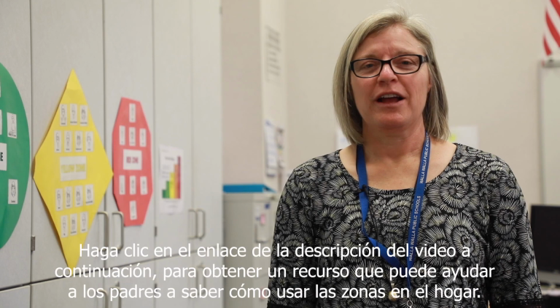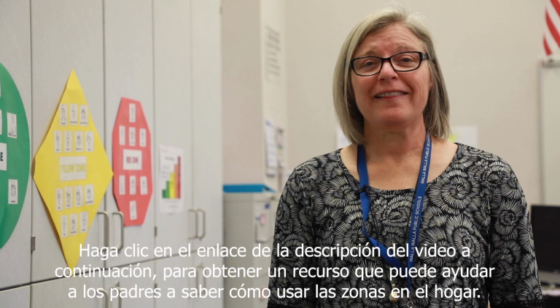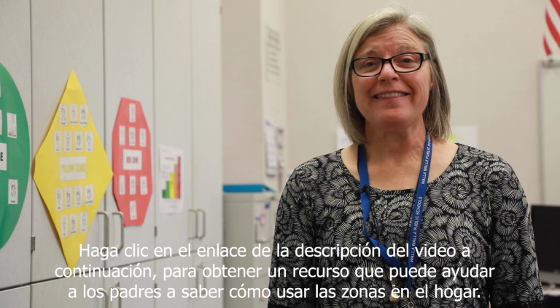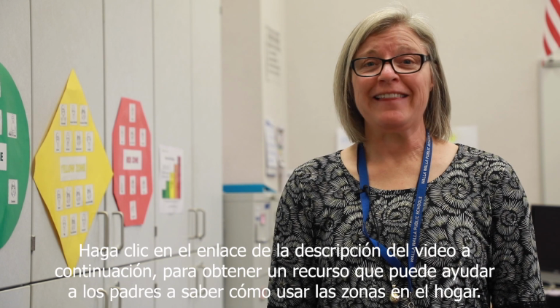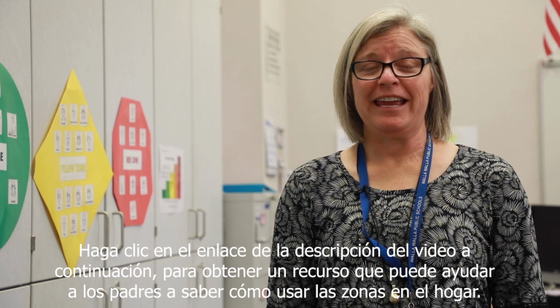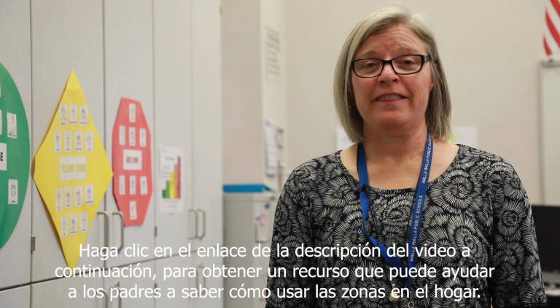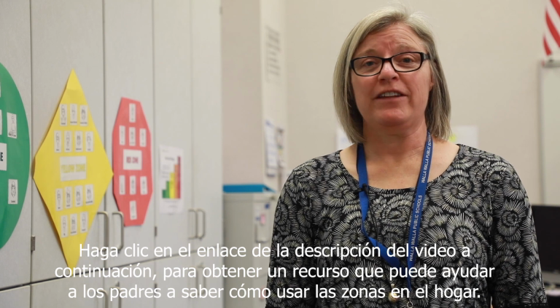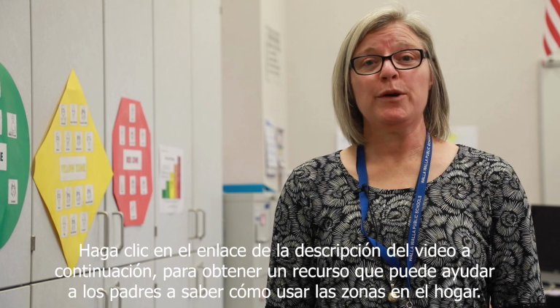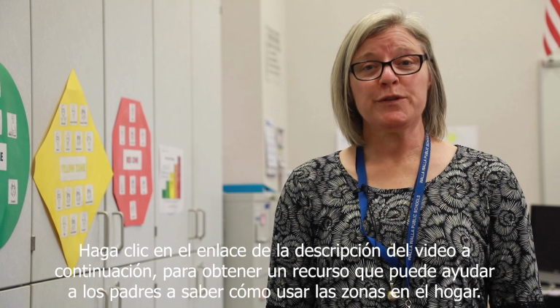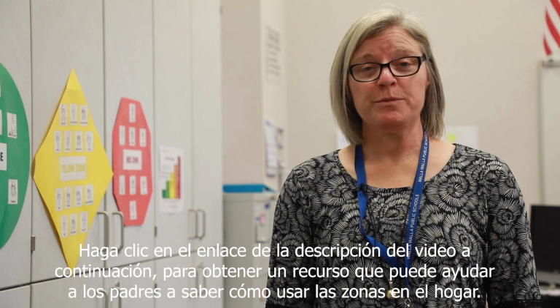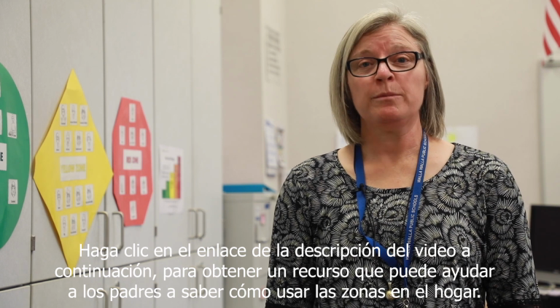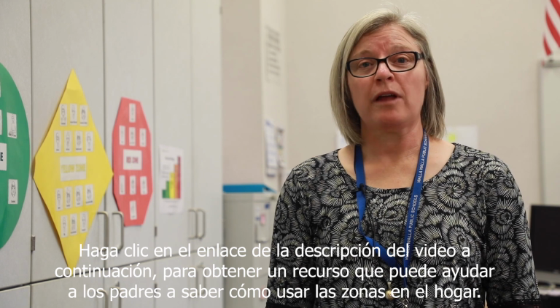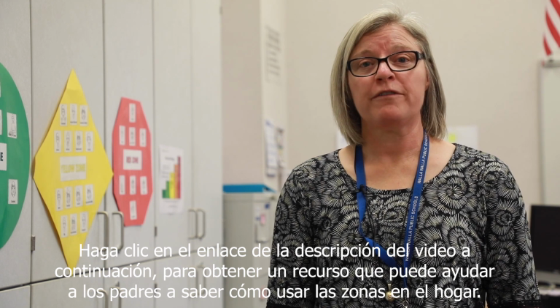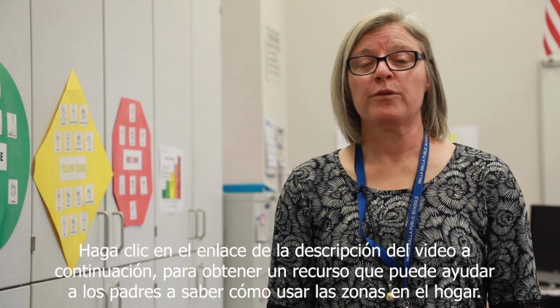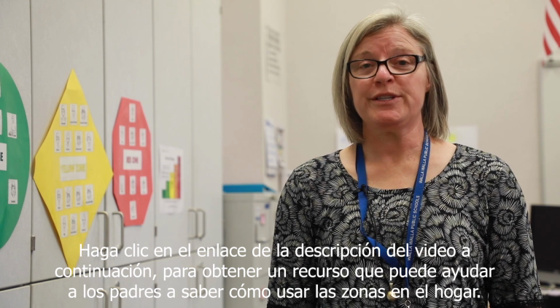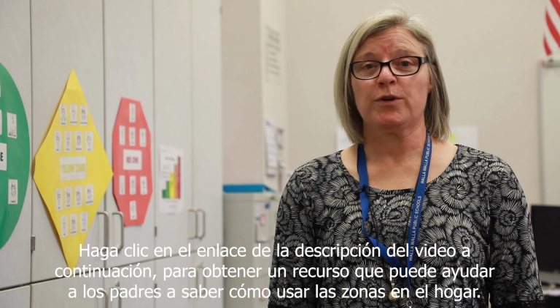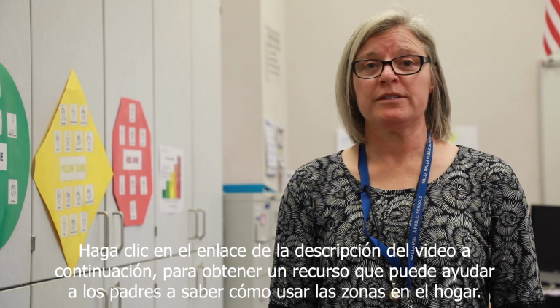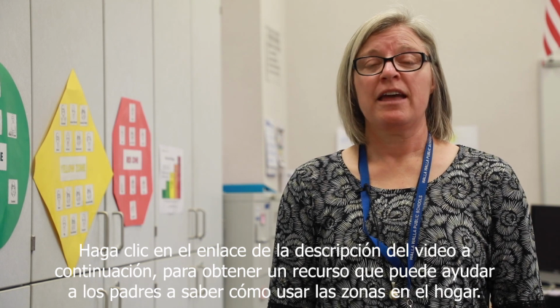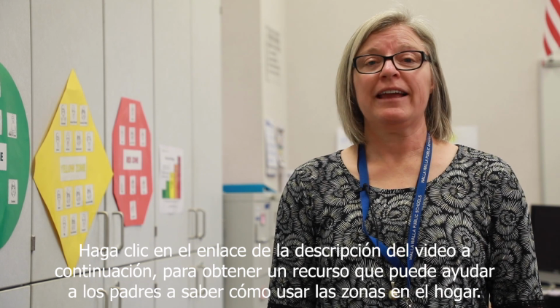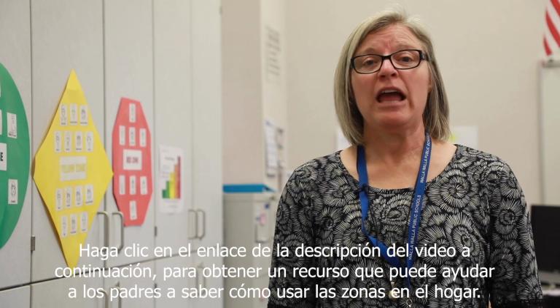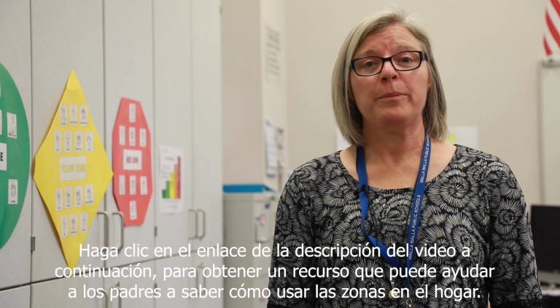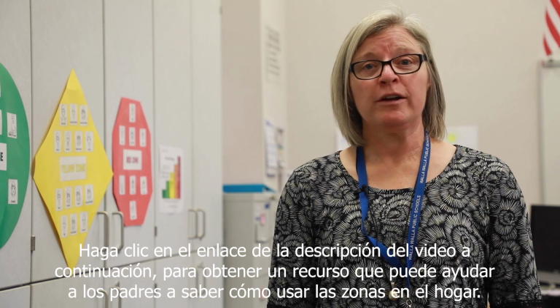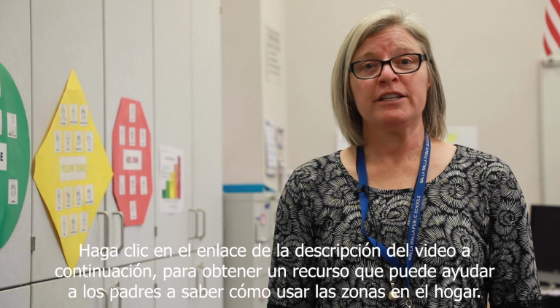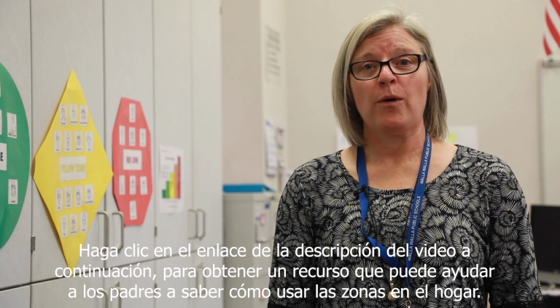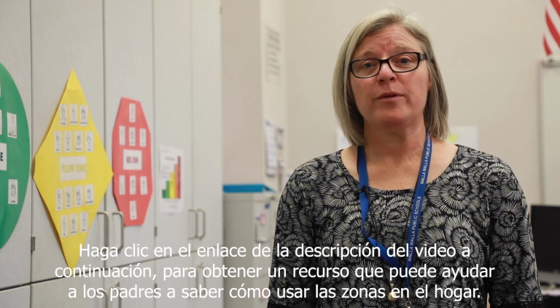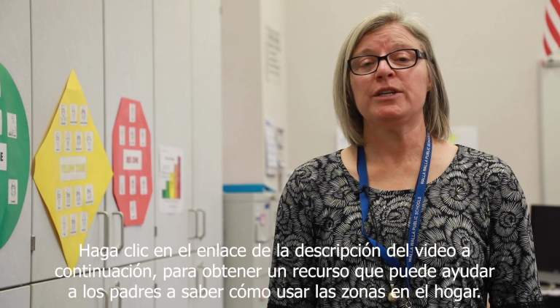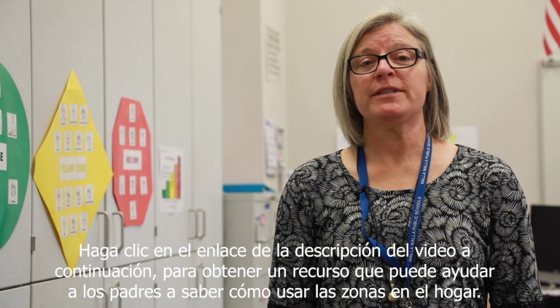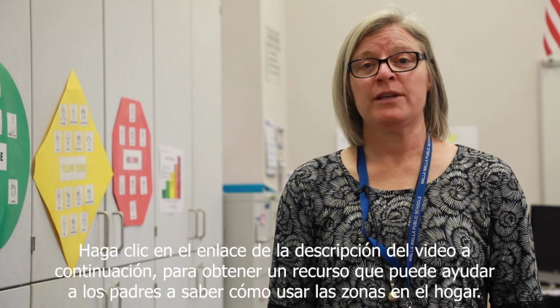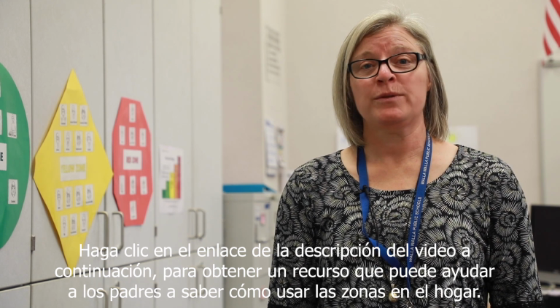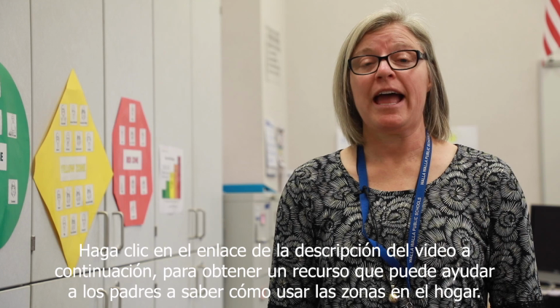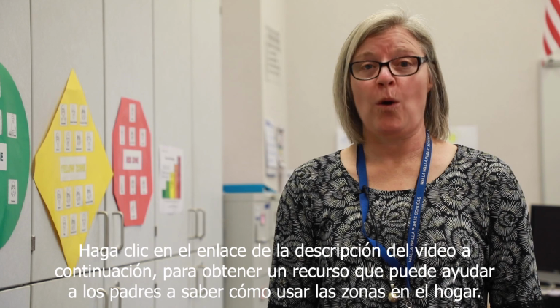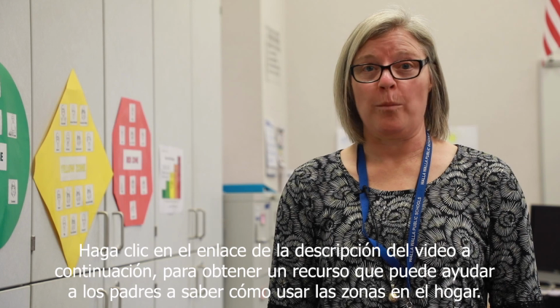Click the link in the video description below for a resource that can help parents know how to use the zones at home.